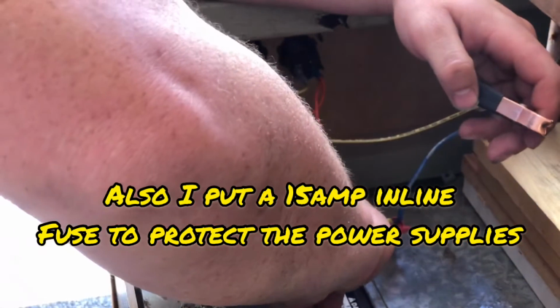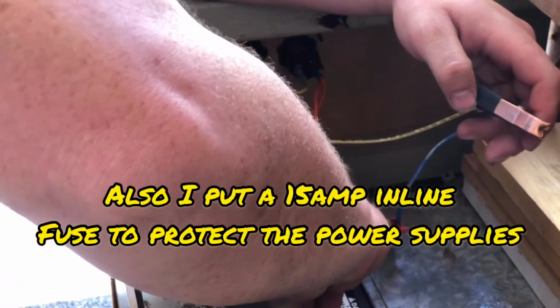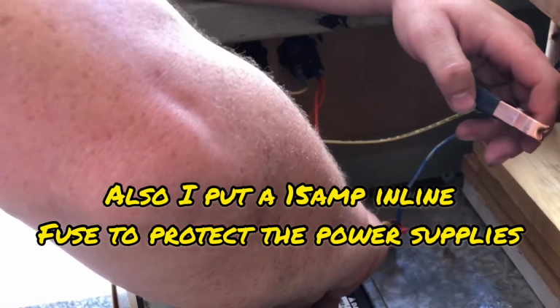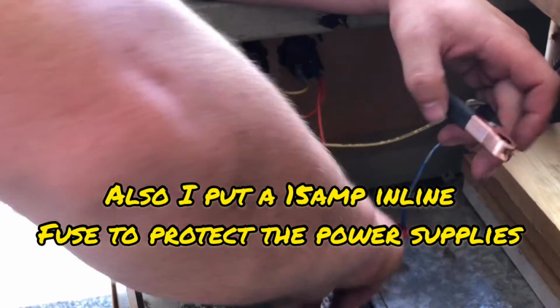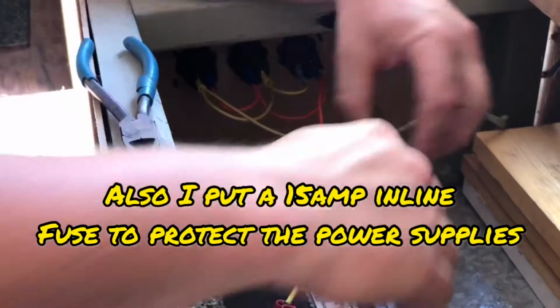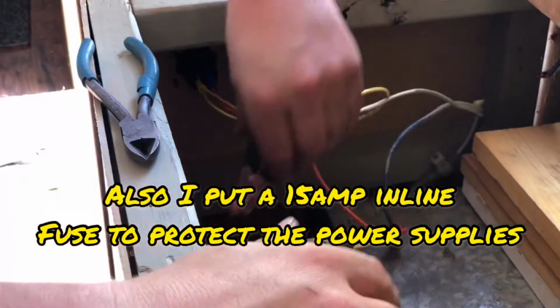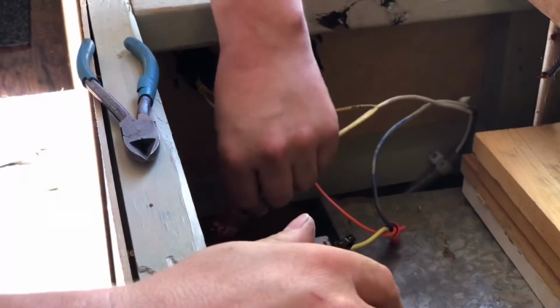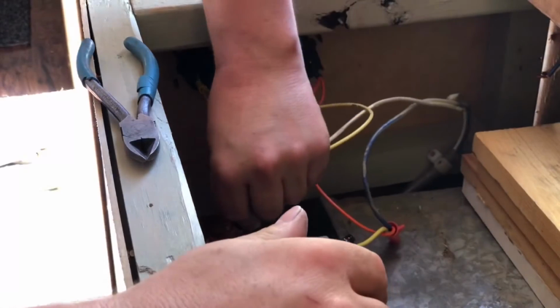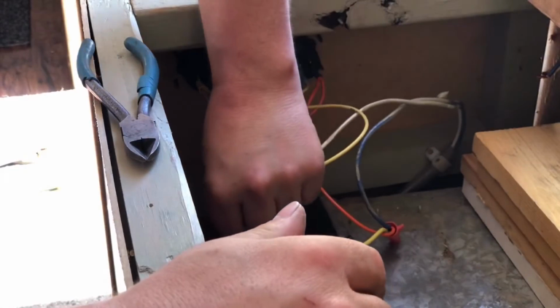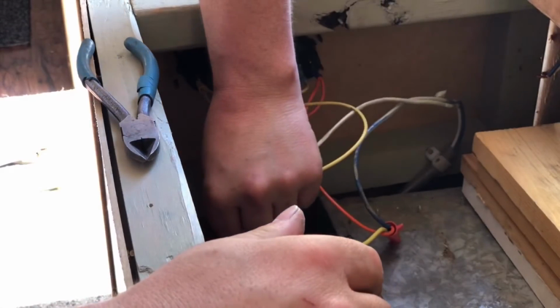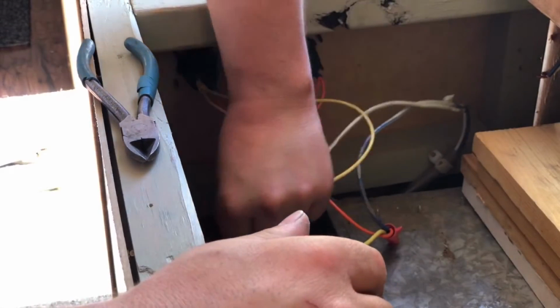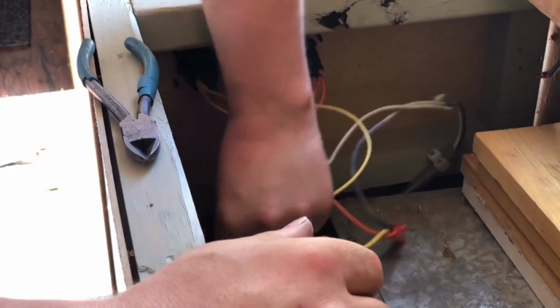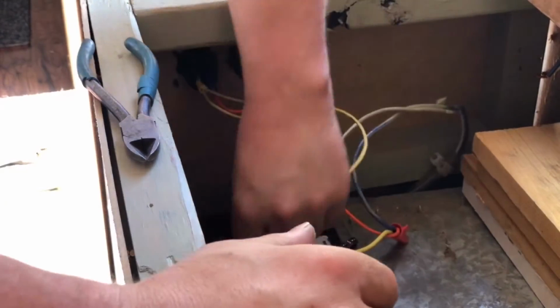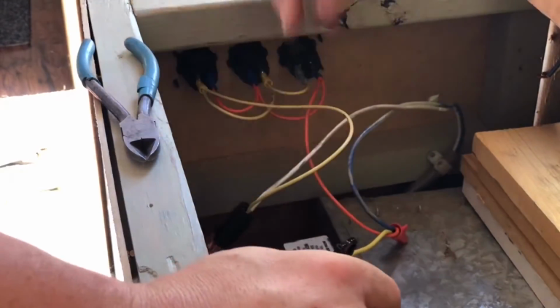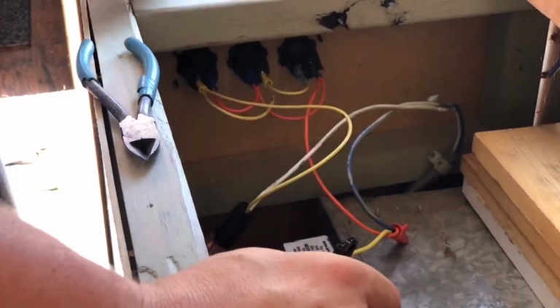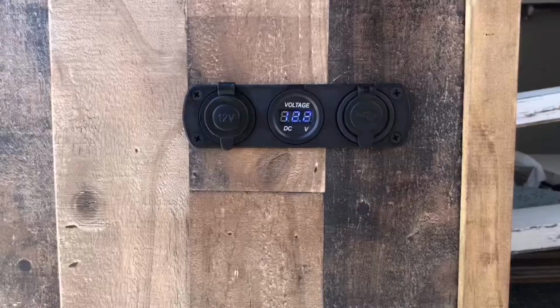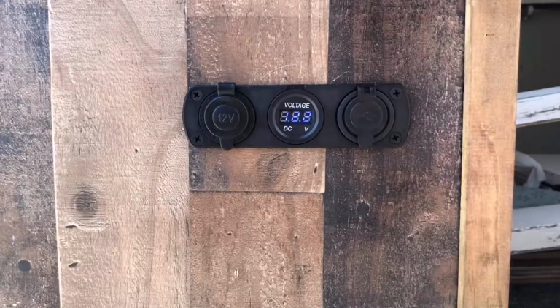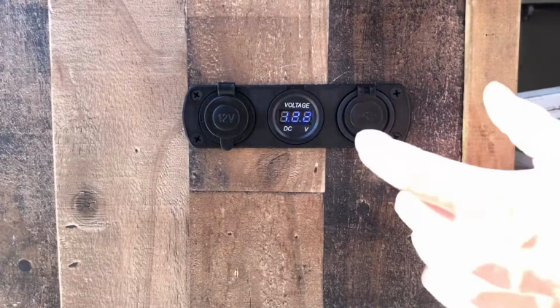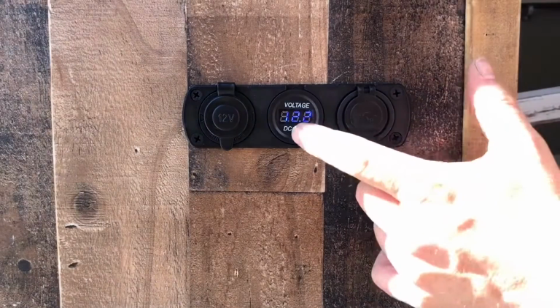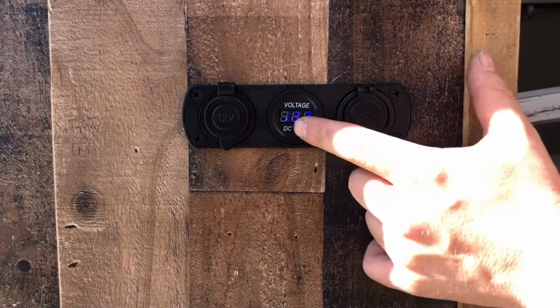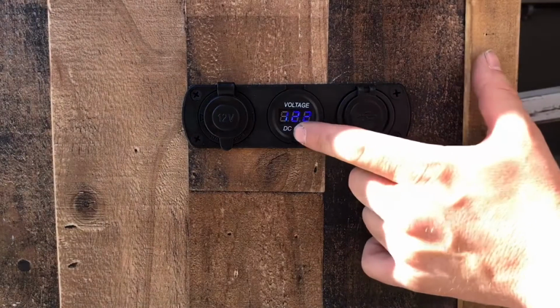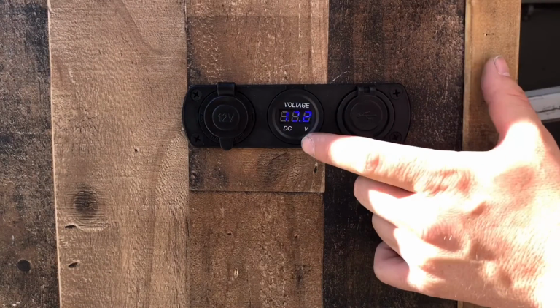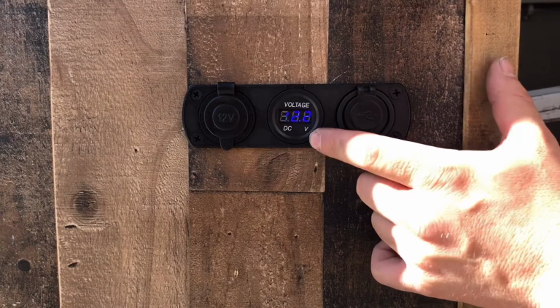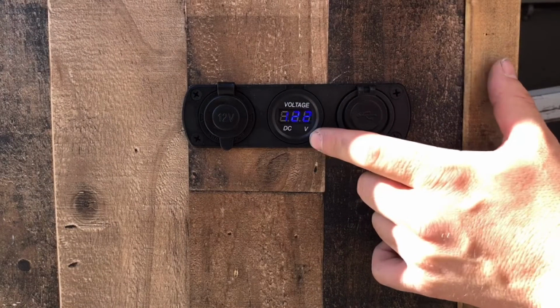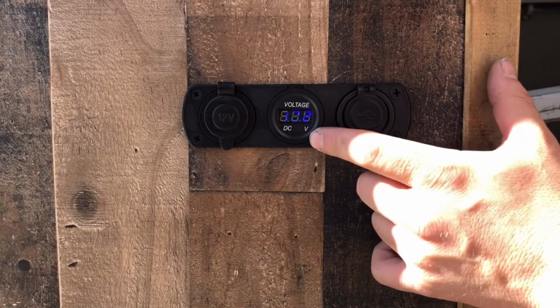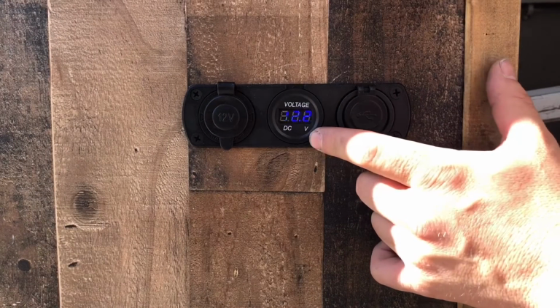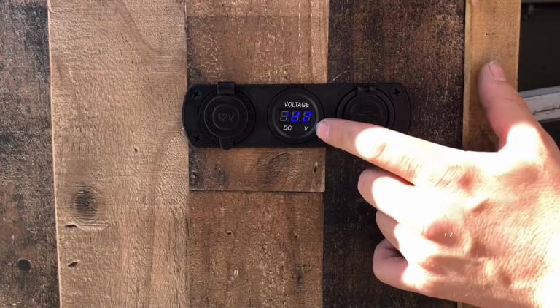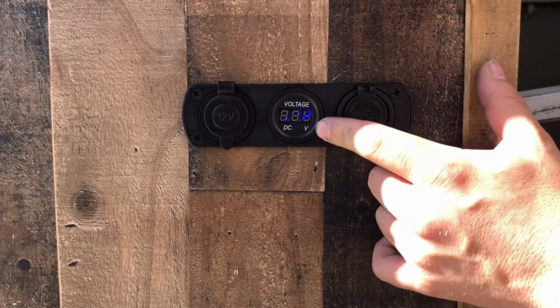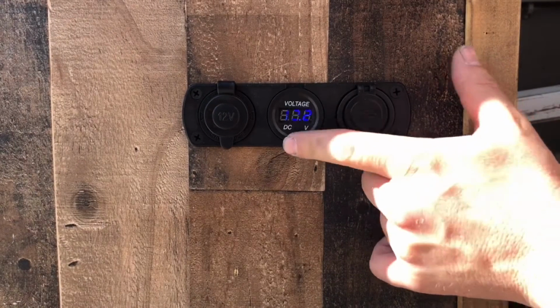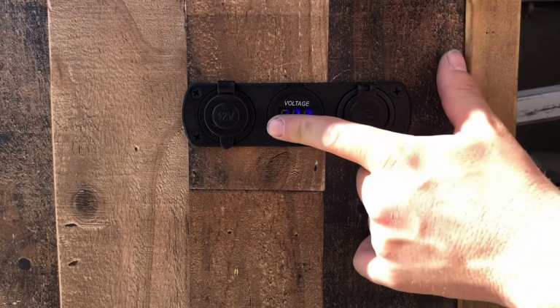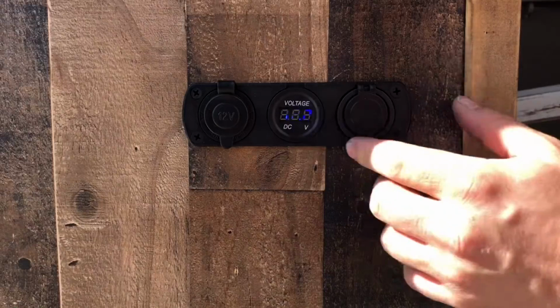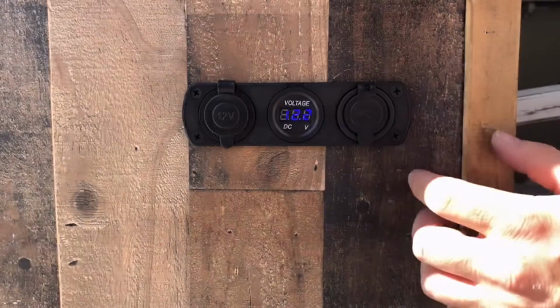Okay, so we have them all wired in. We're going to go ahead and plug in the battery and test out the units. It looks like my battery is at 12.2 volts, which is excellent.